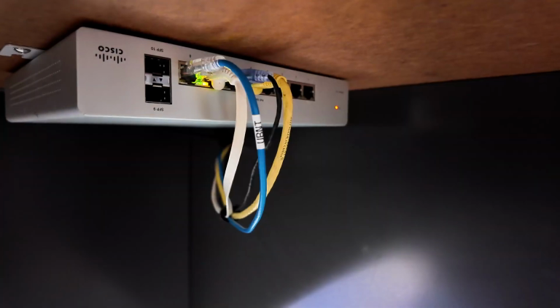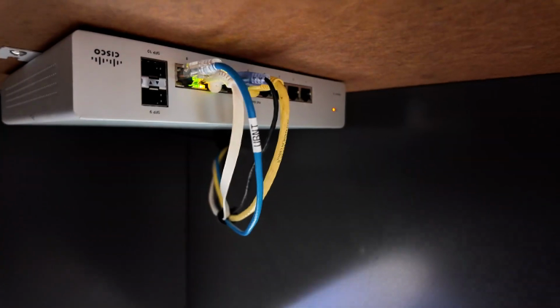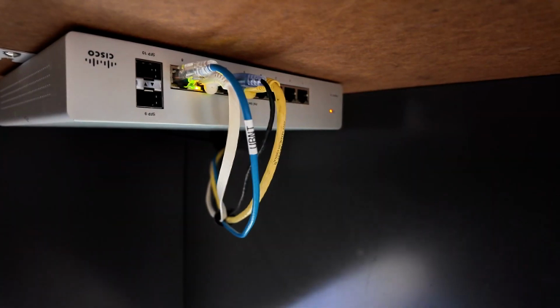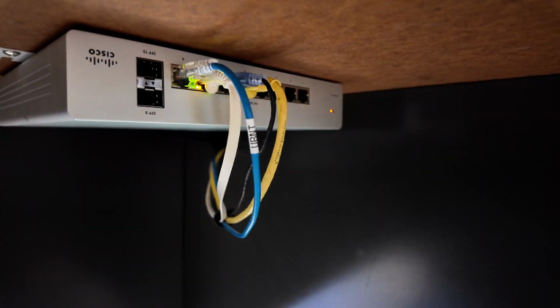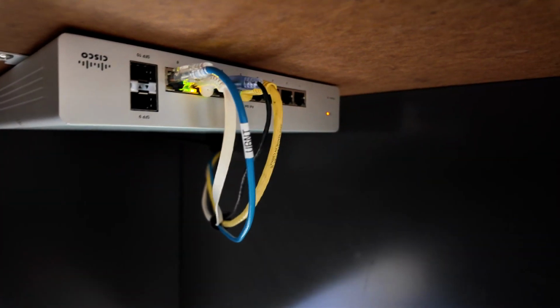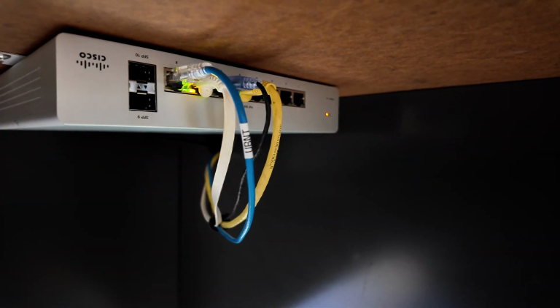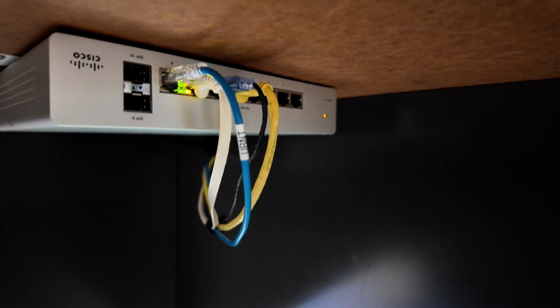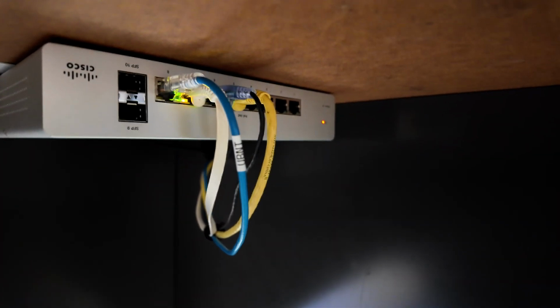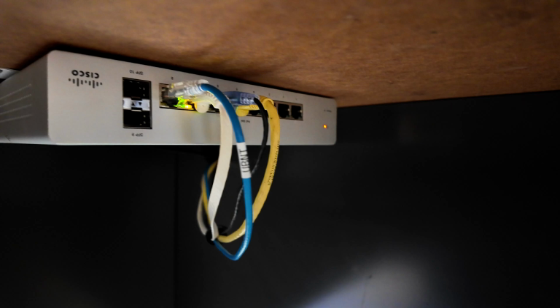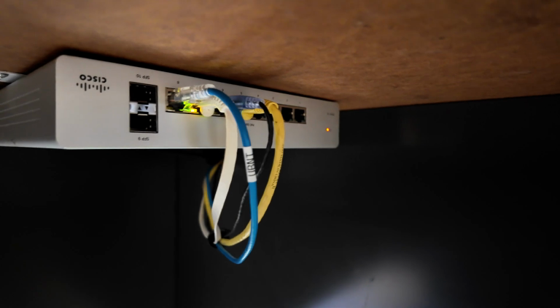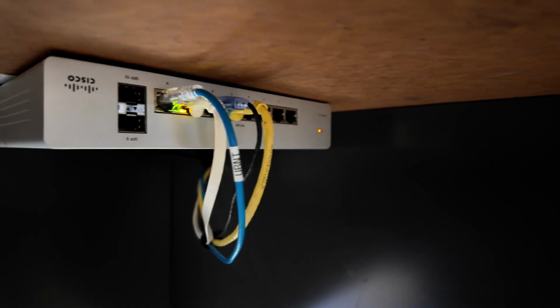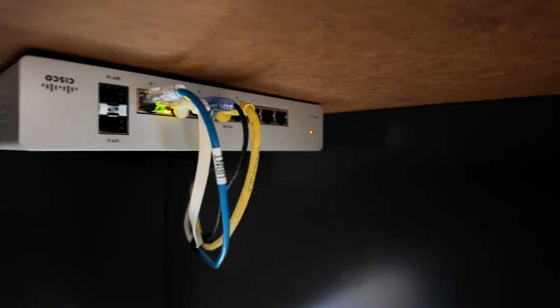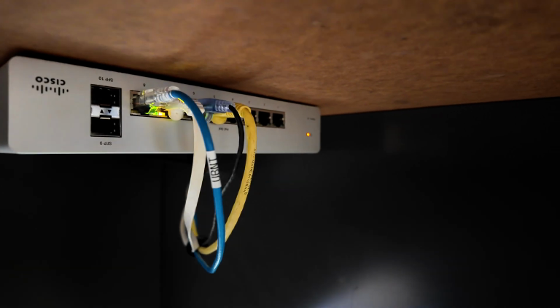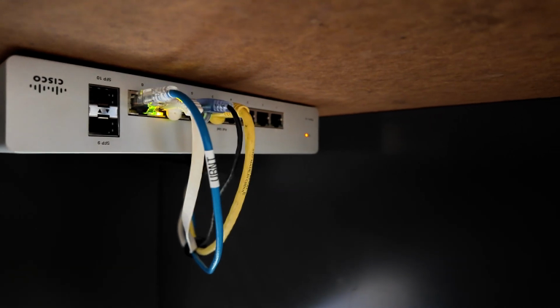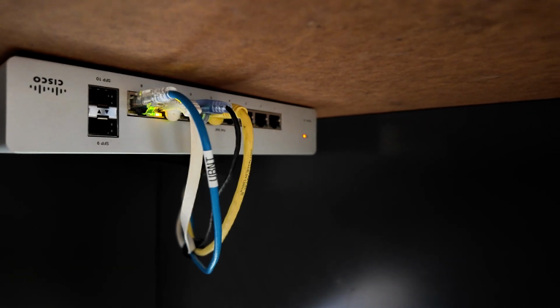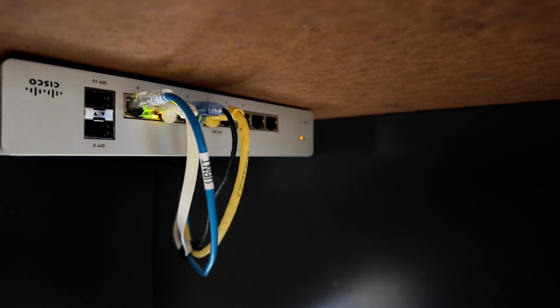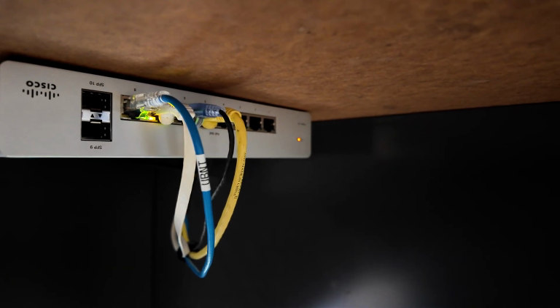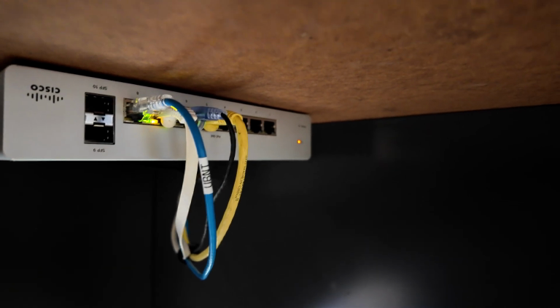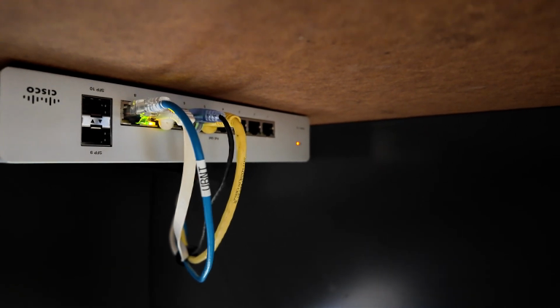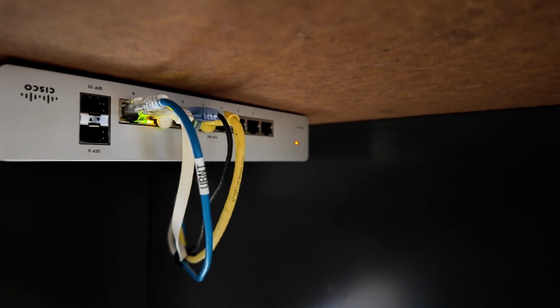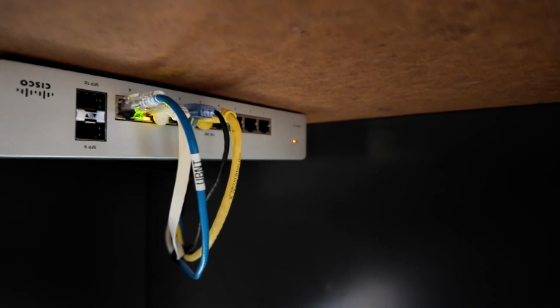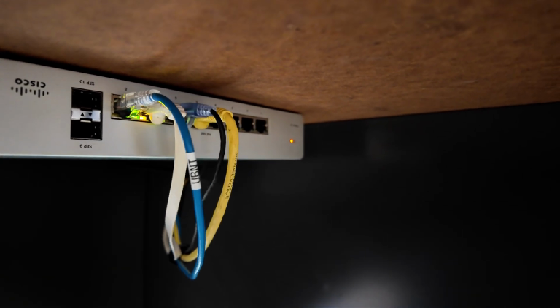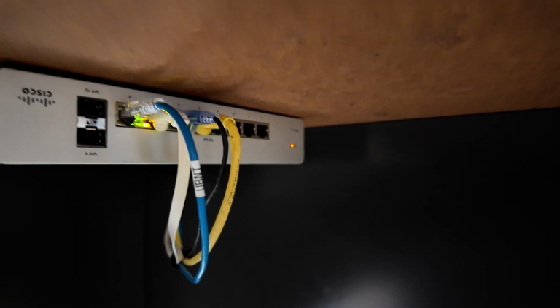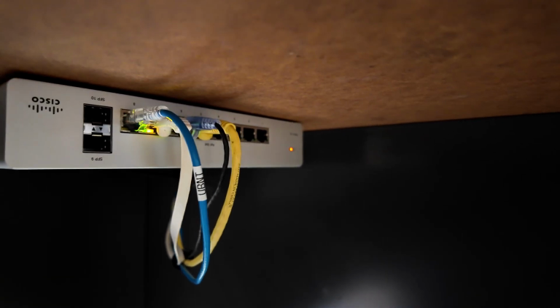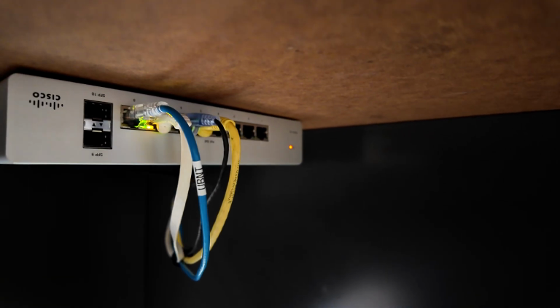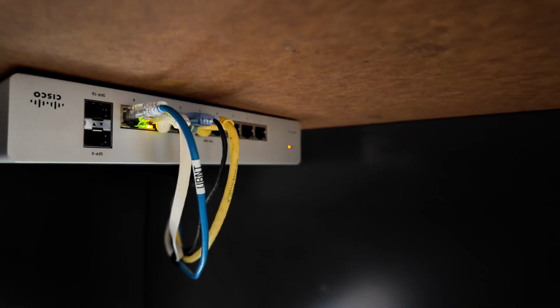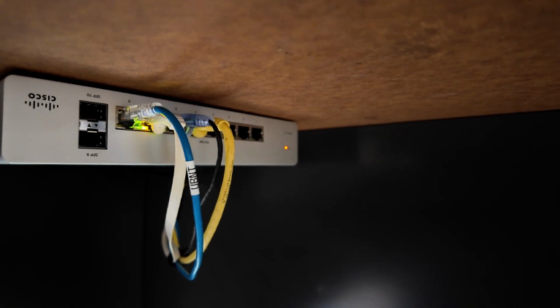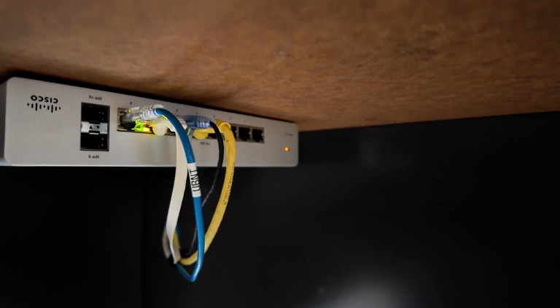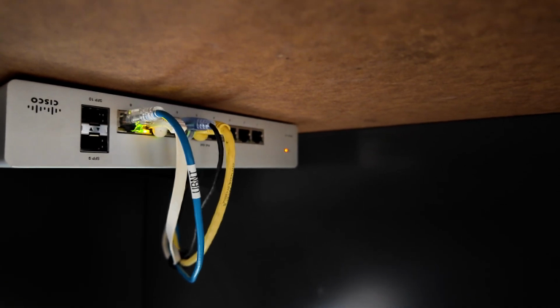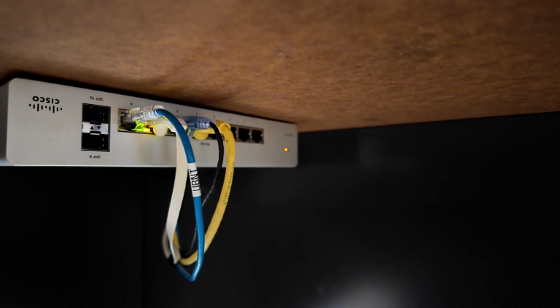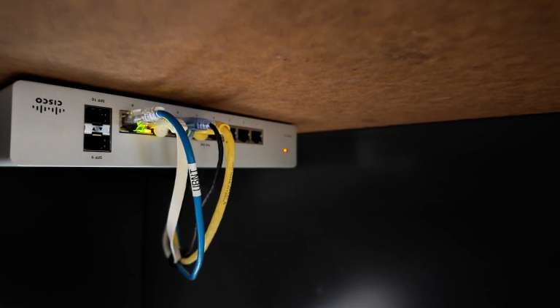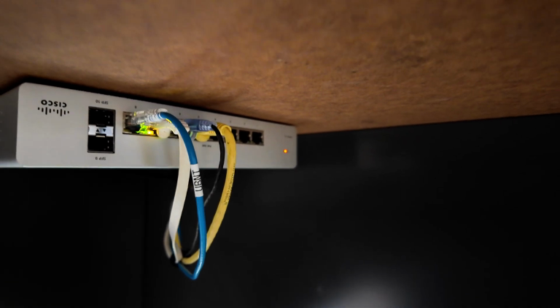At the lab — got the data drop labeled and plugged in, switch port 8.